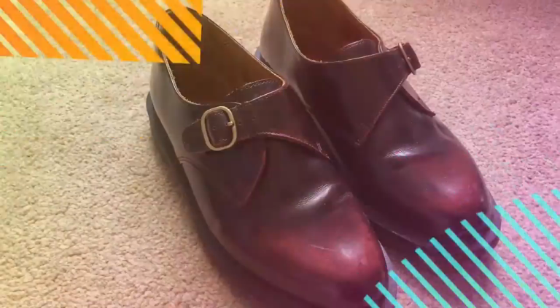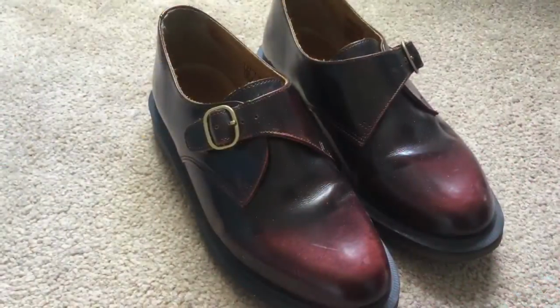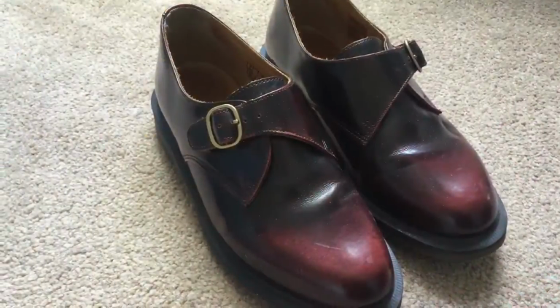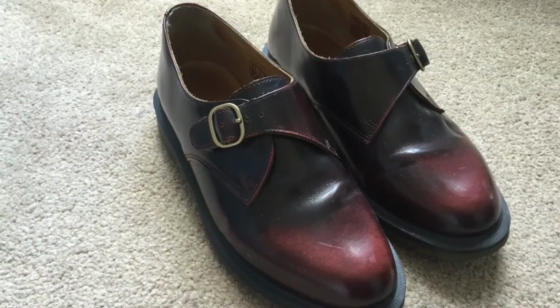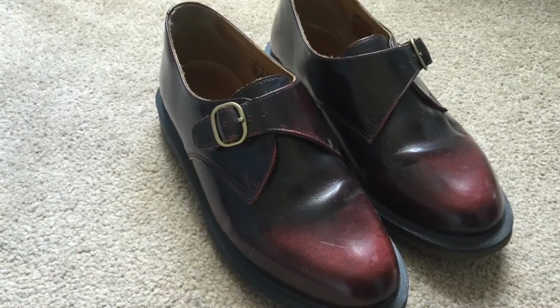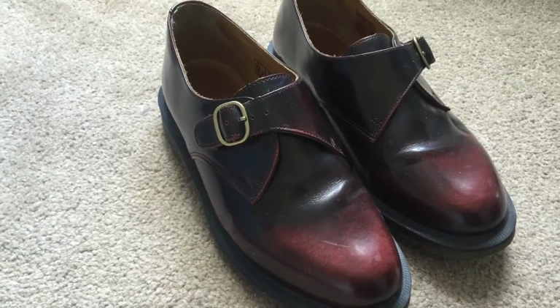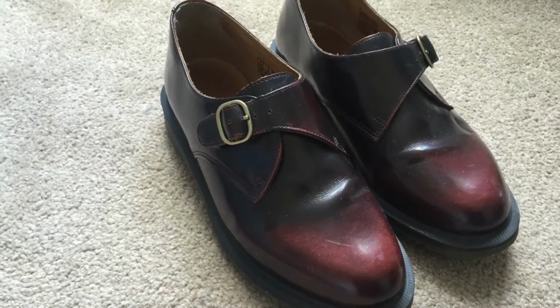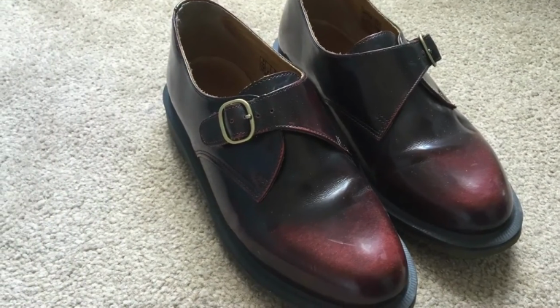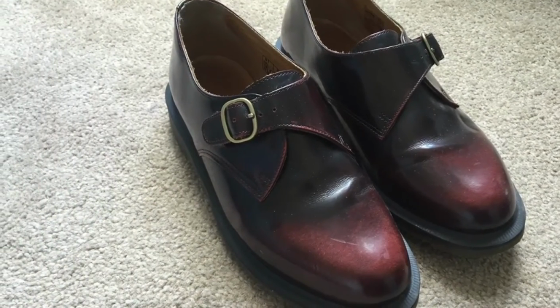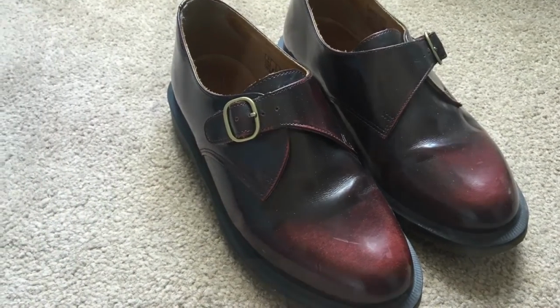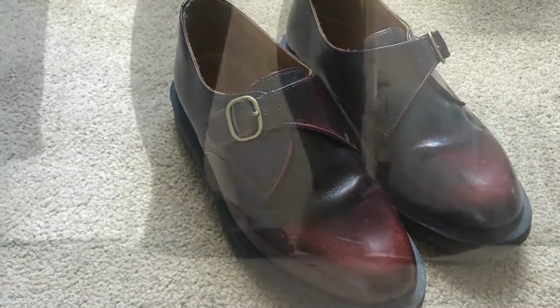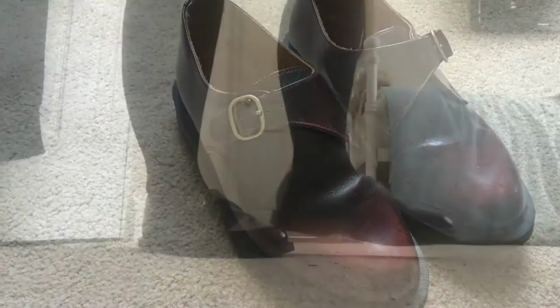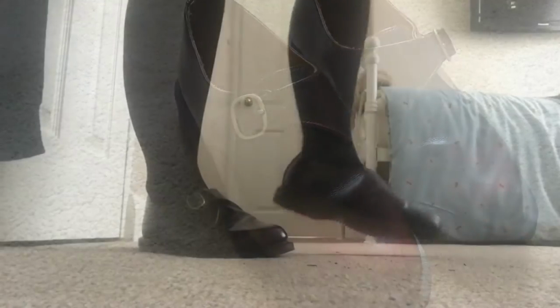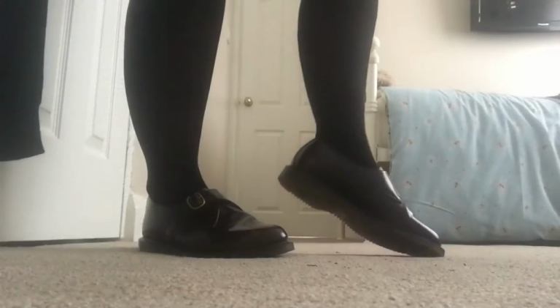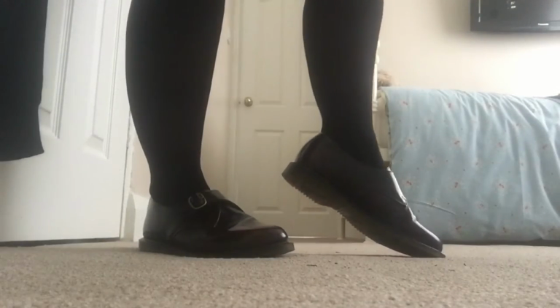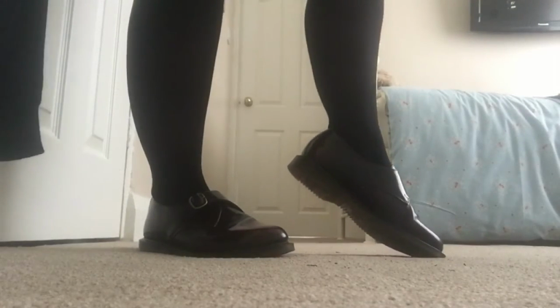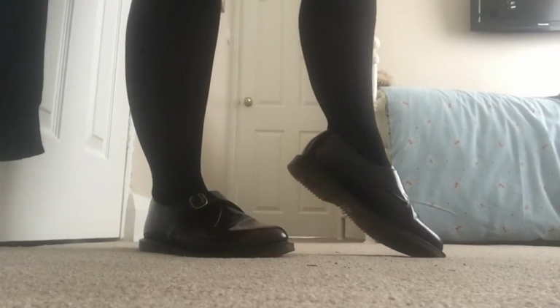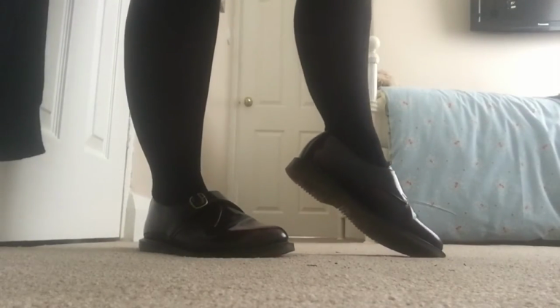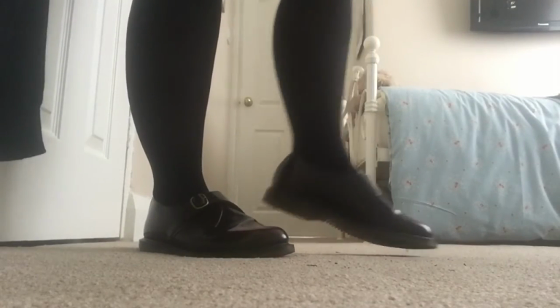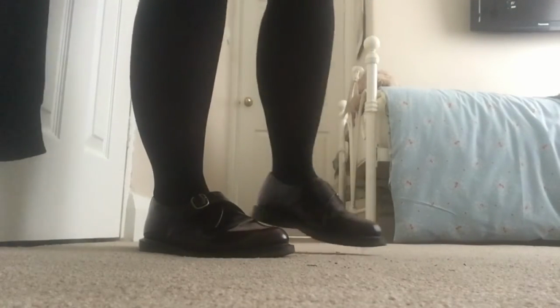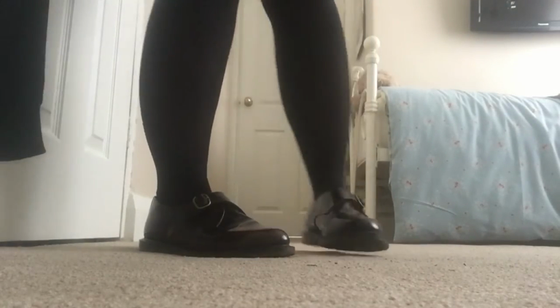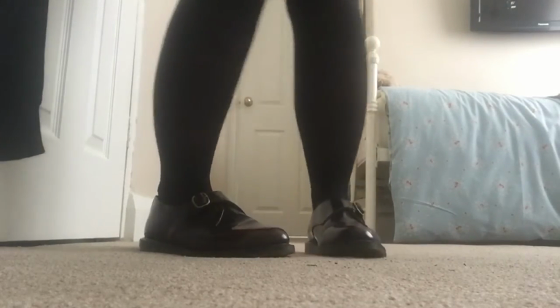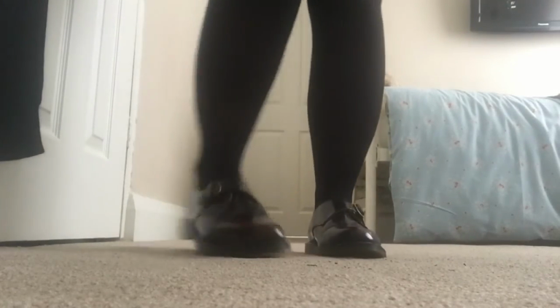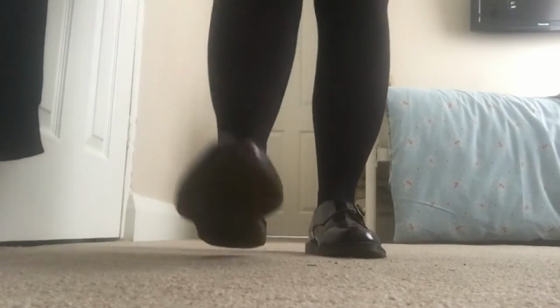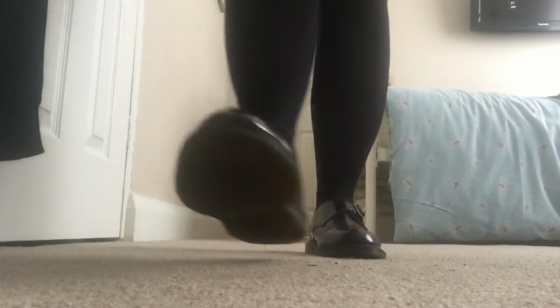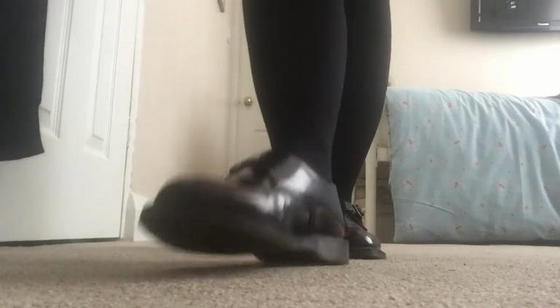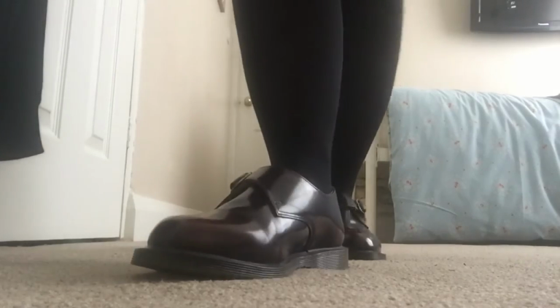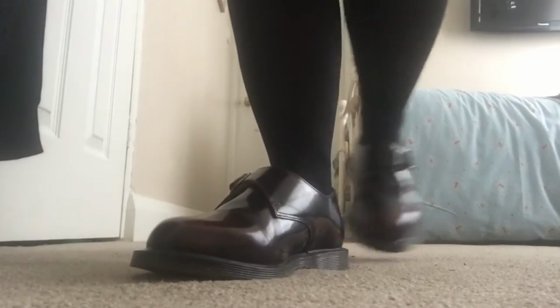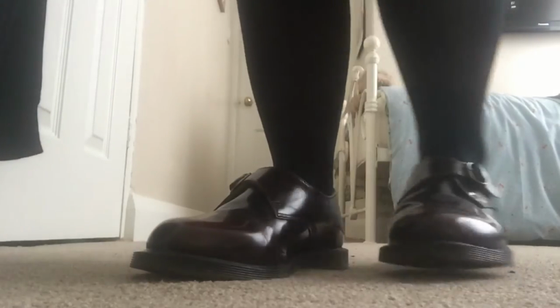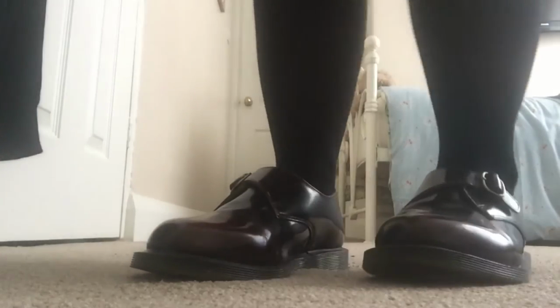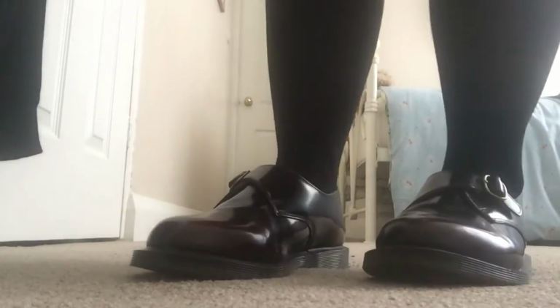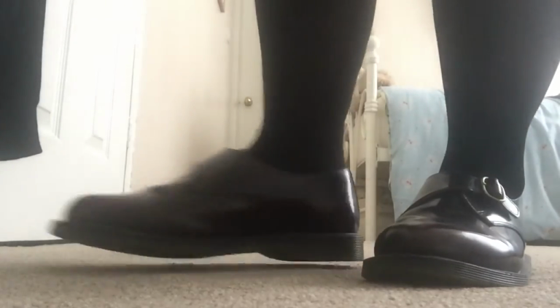I bought these babies for 90 pounds. These are the cherry red lawn arcadia Doc shoes — super cute, super funky, and I just absolutely adore them.